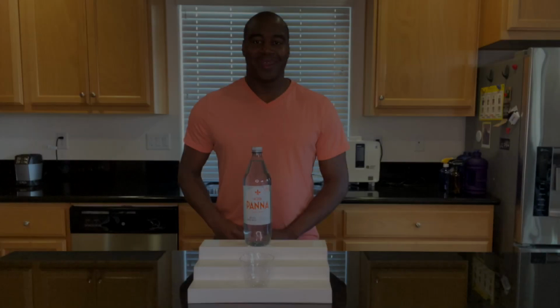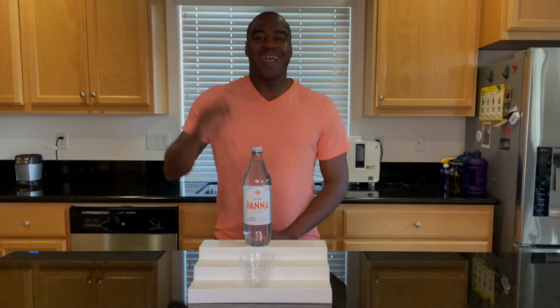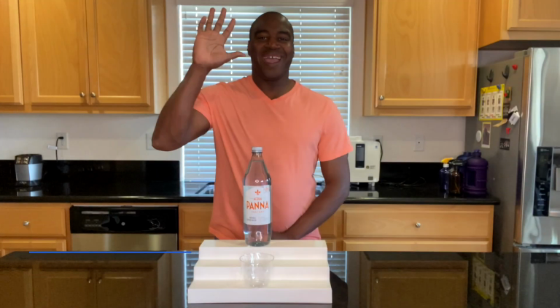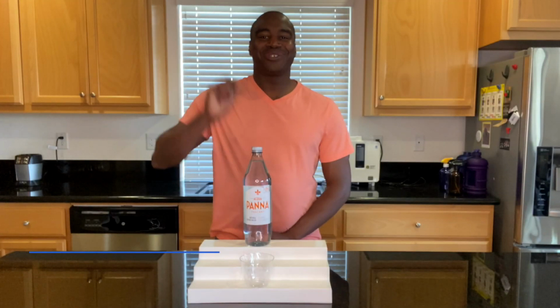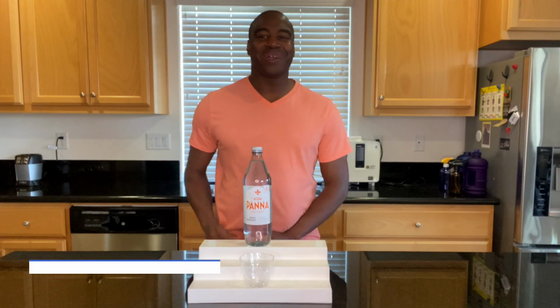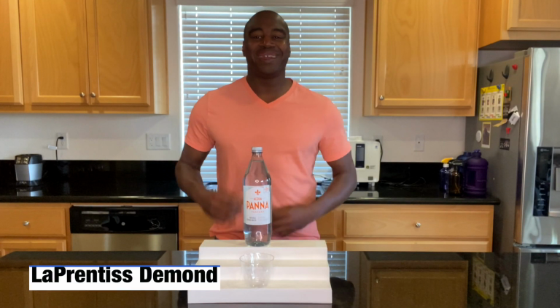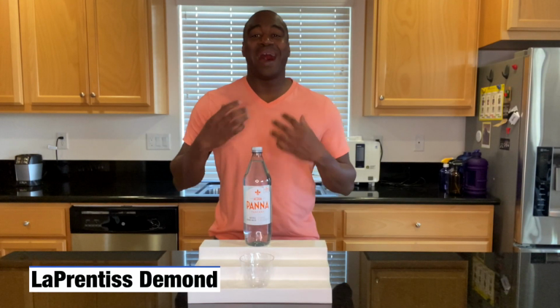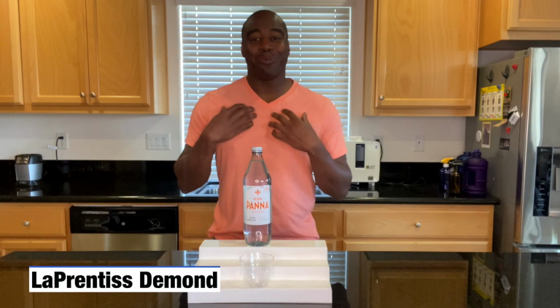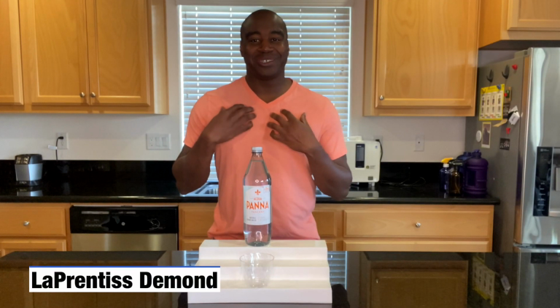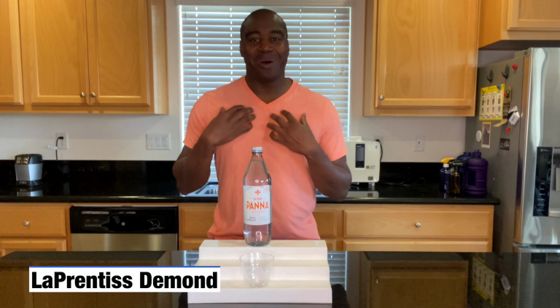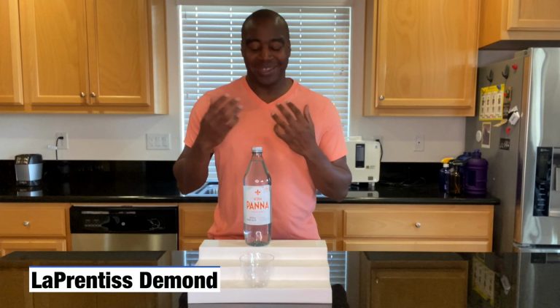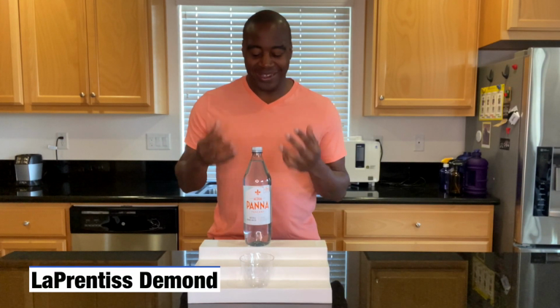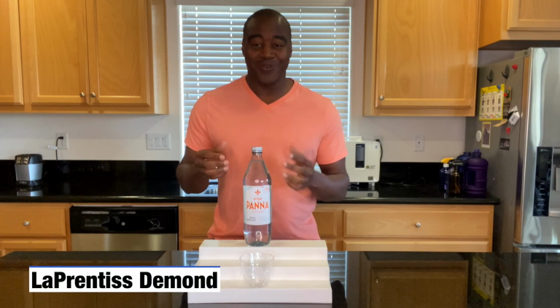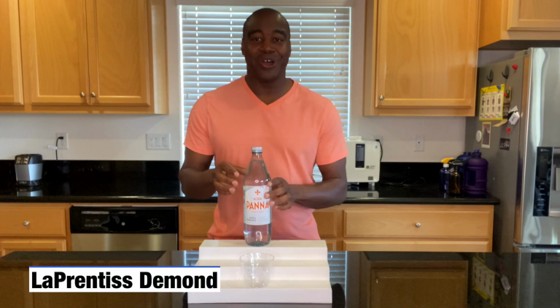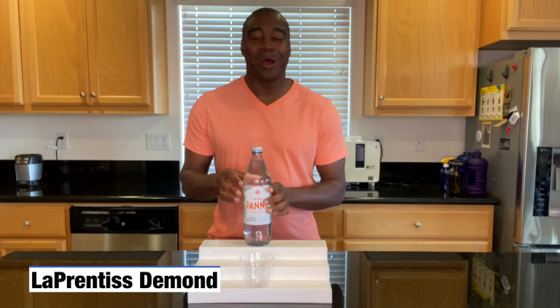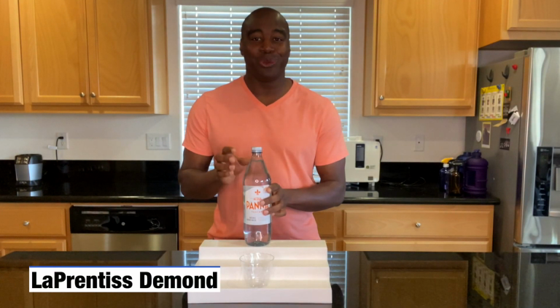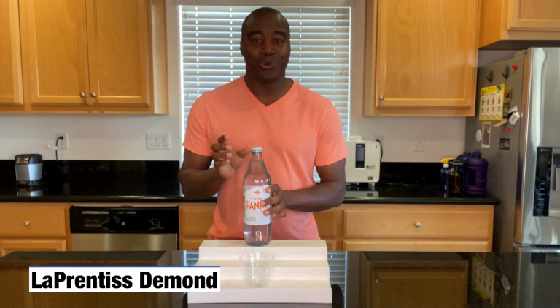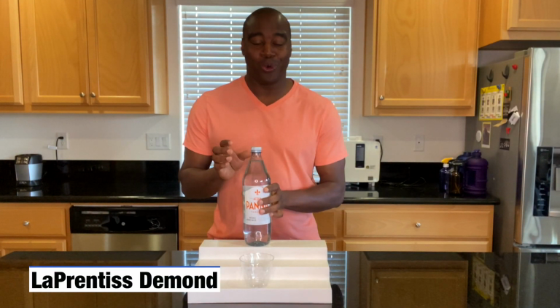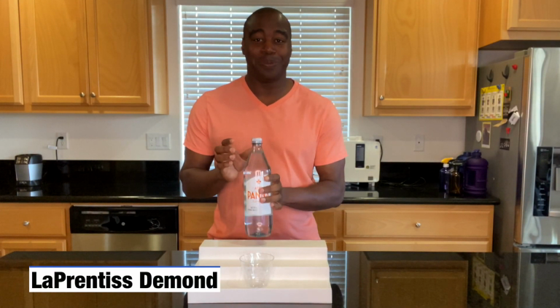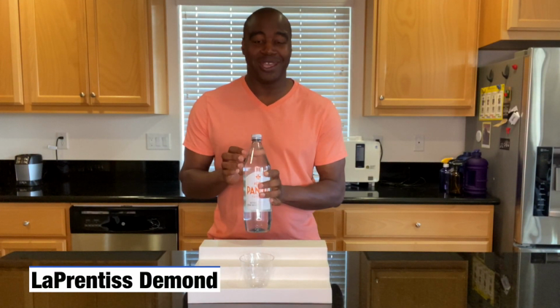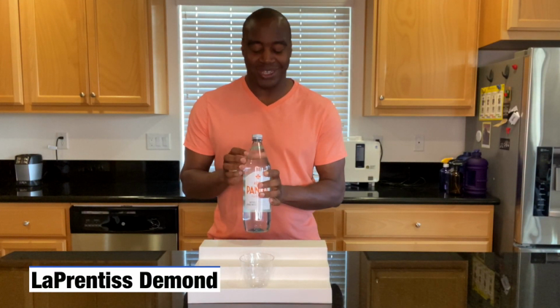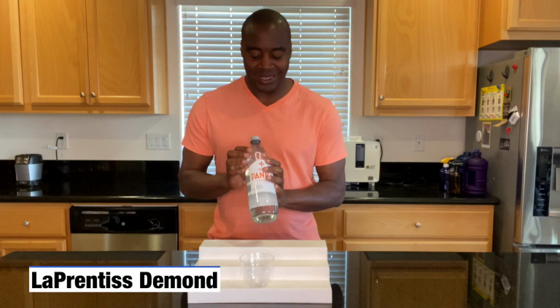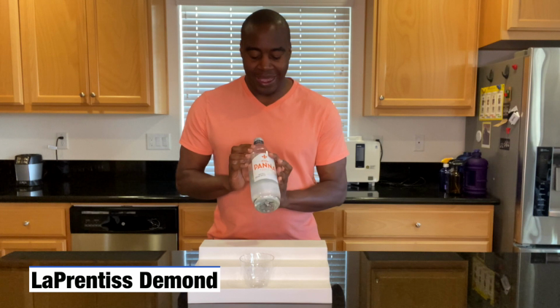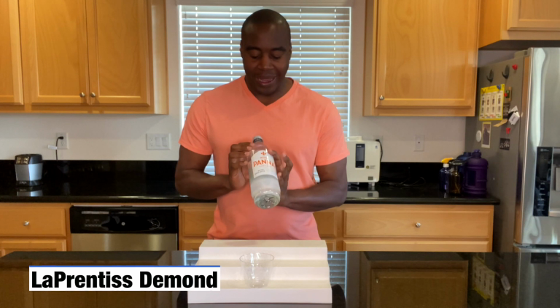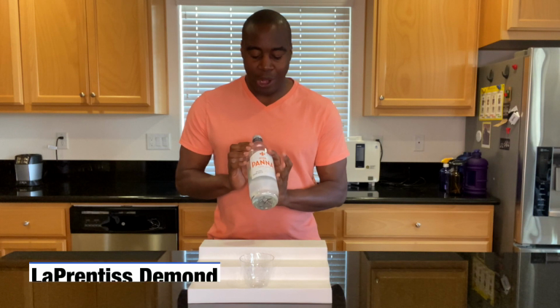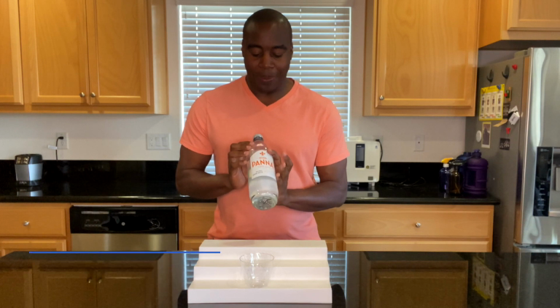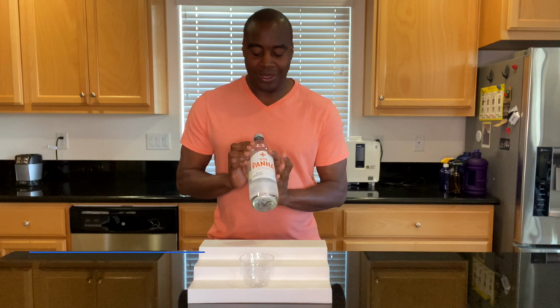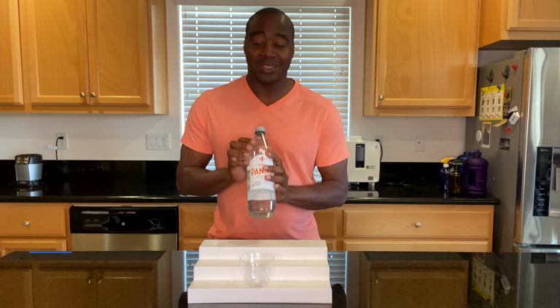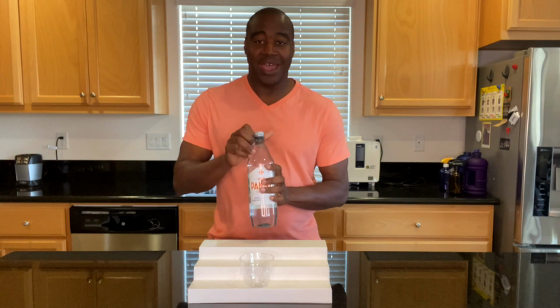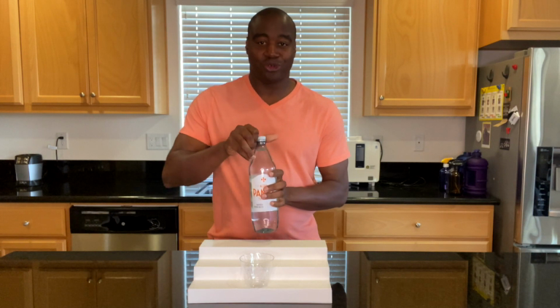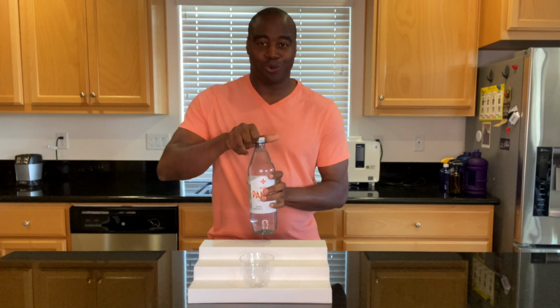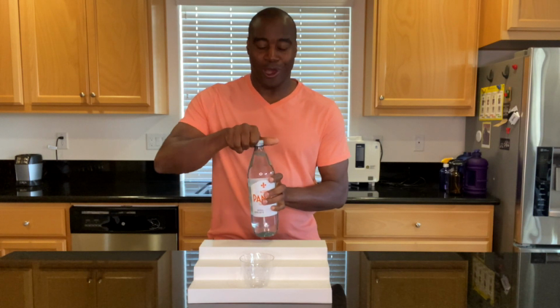Hey, what's going on? I'm Apprentice DeMond, and in this video I'm going to do a quick pH test on Aquapana's natural spring water.